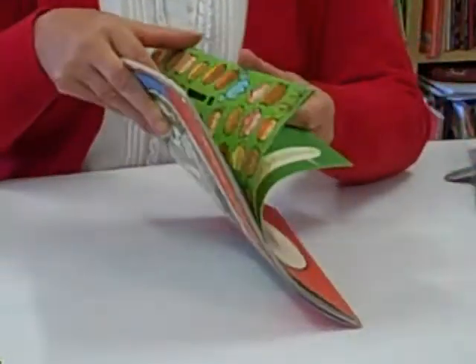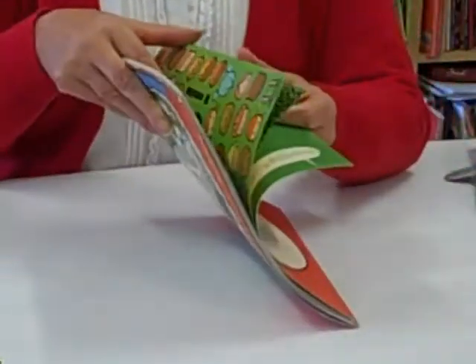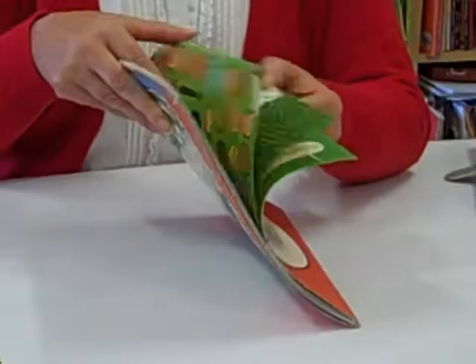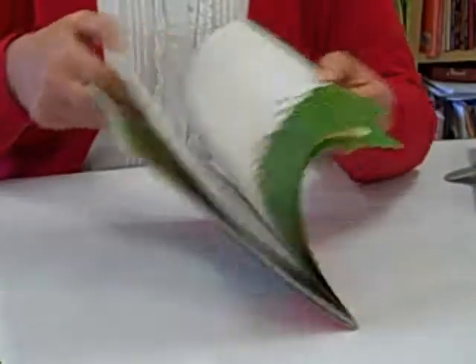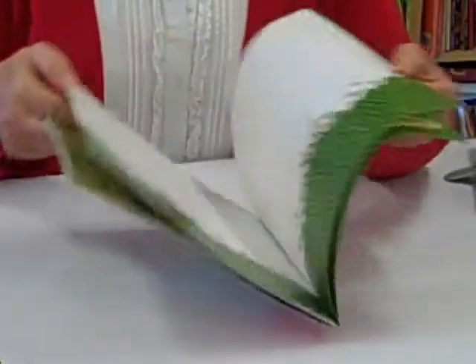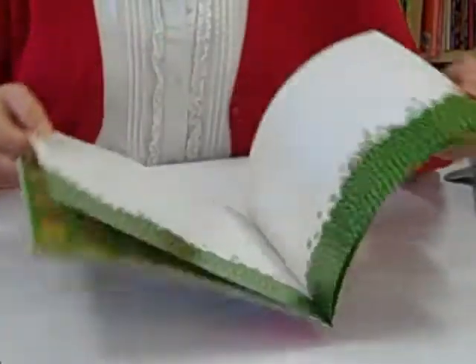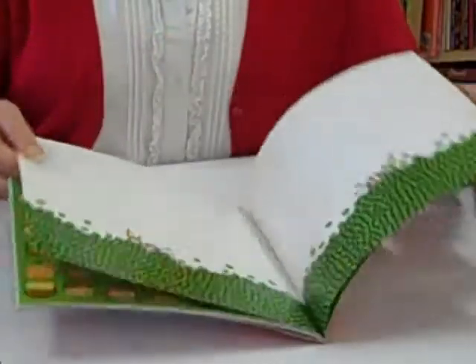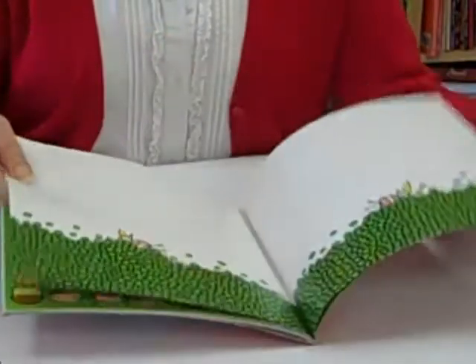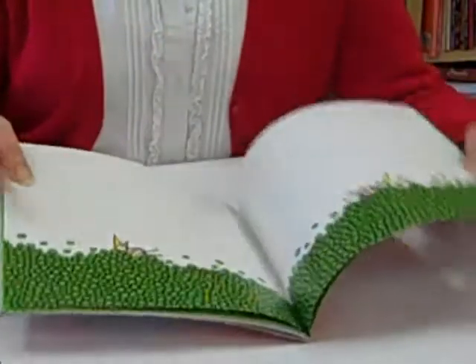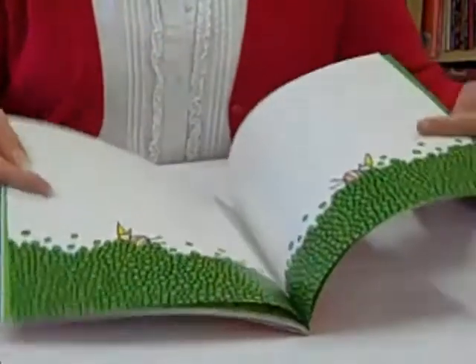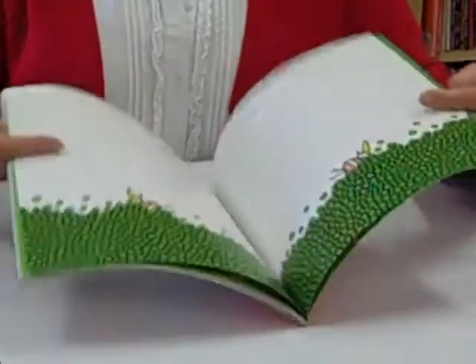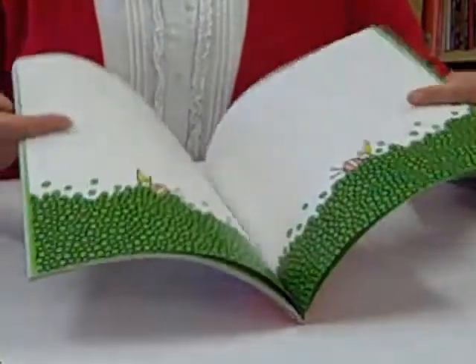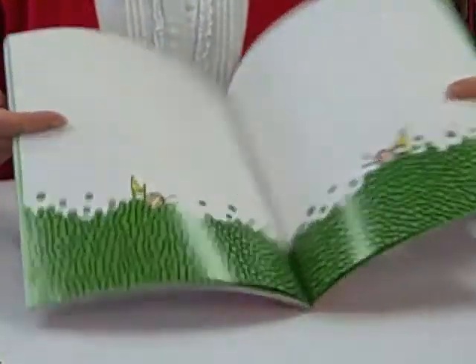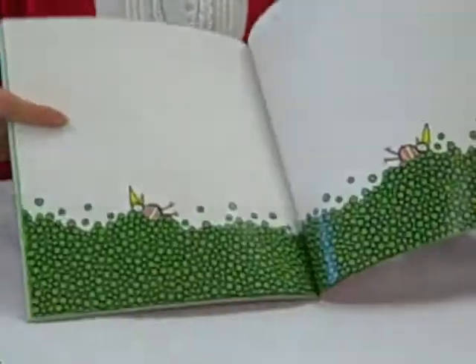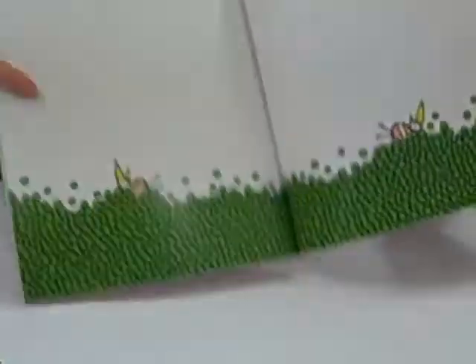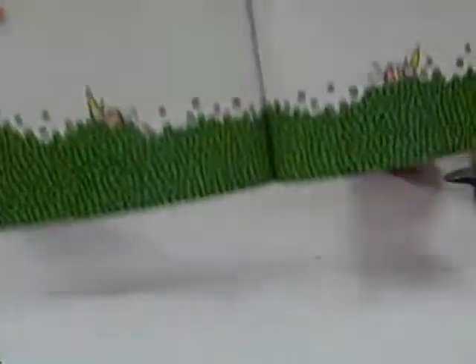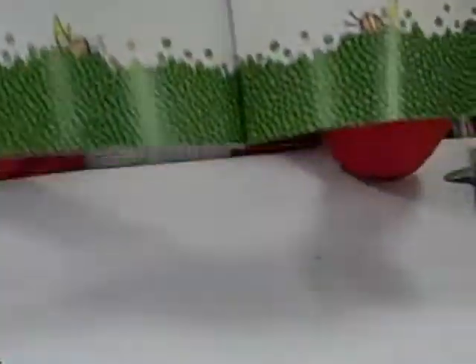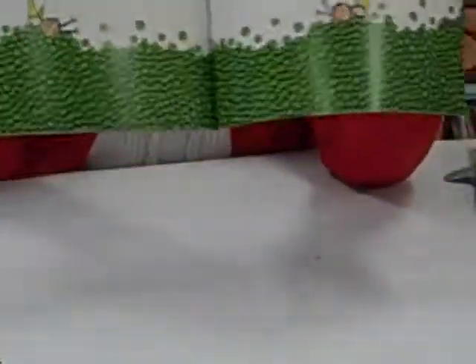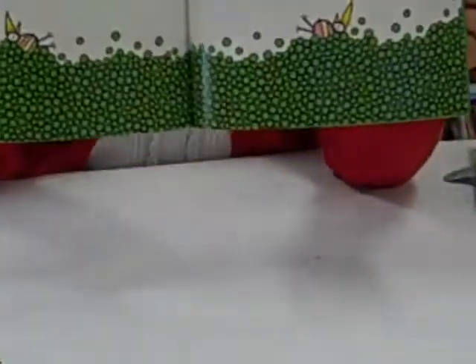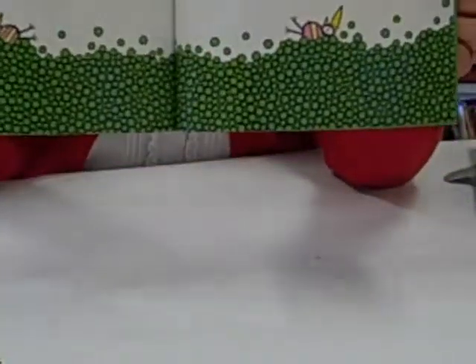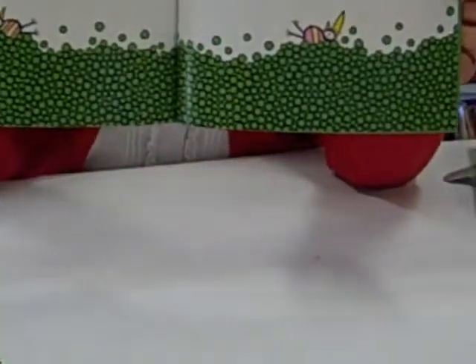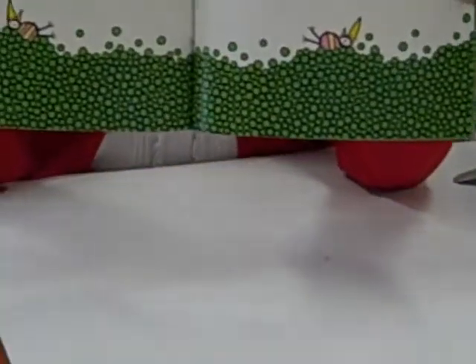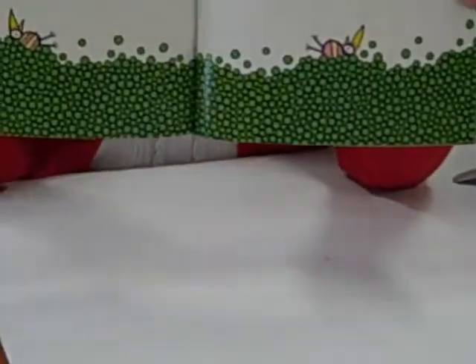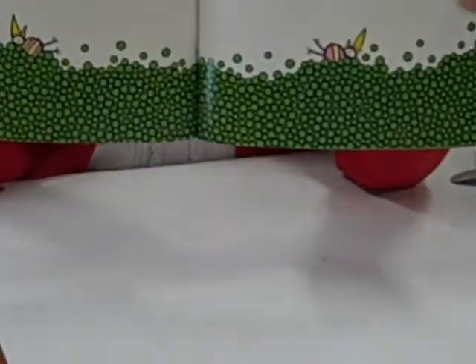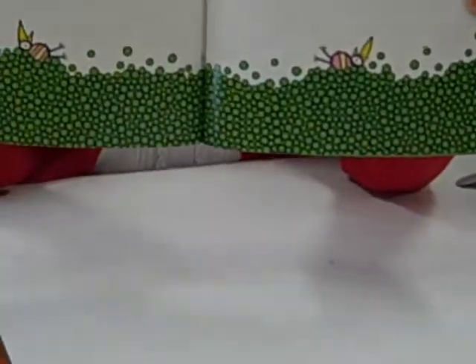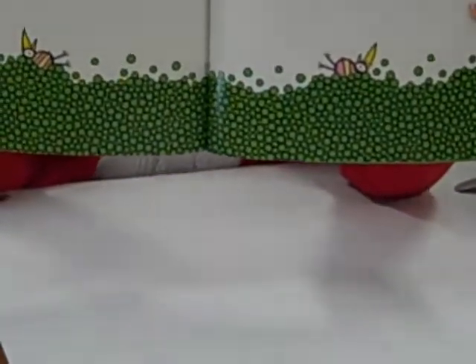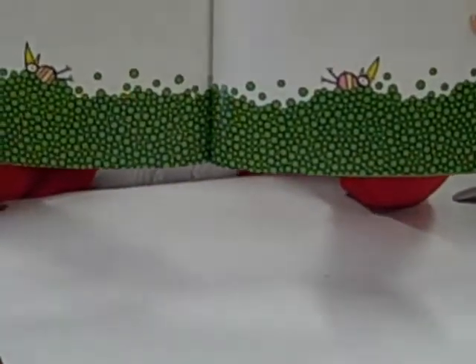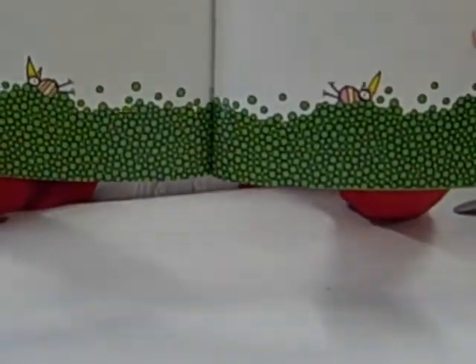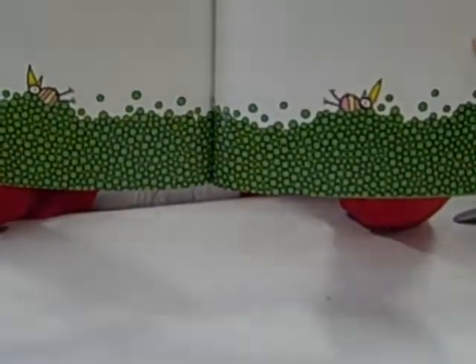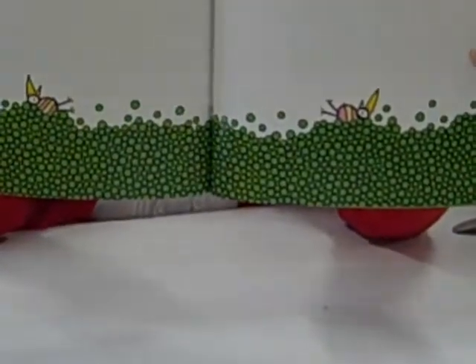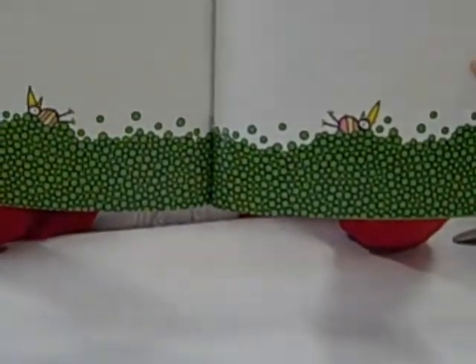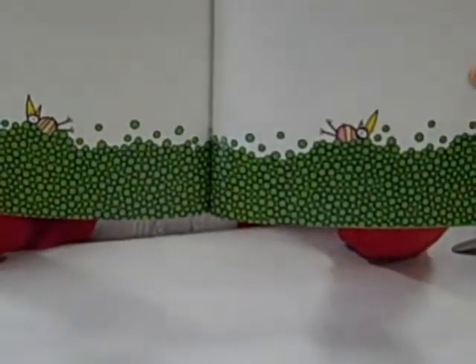And then, right at the very end, the ultimate question - how many peas?